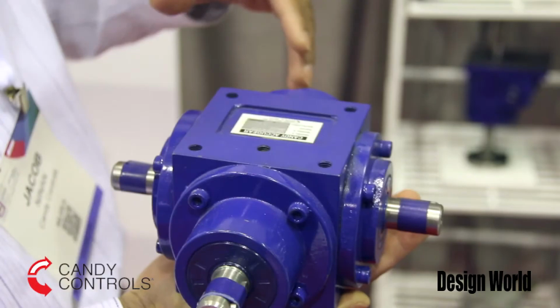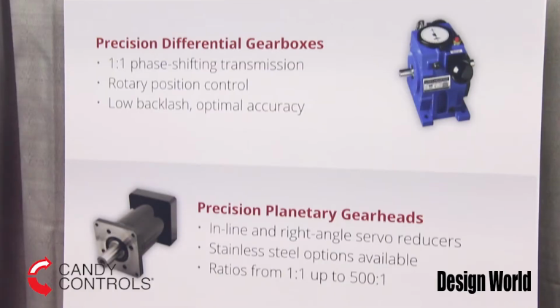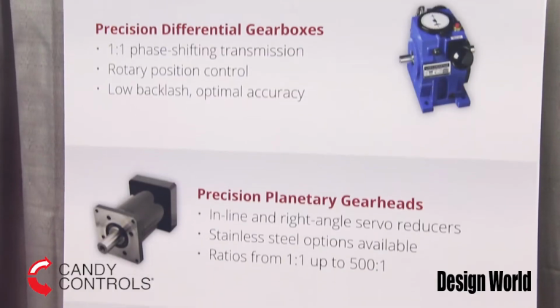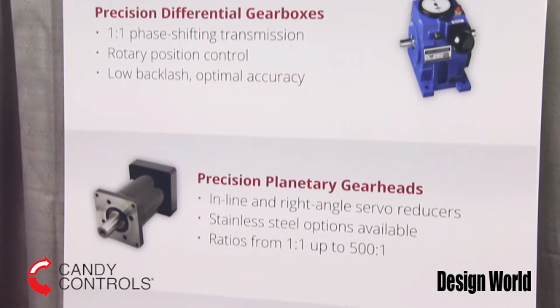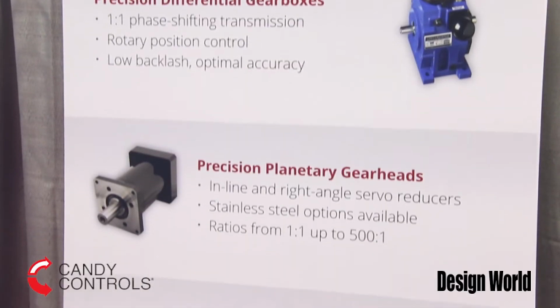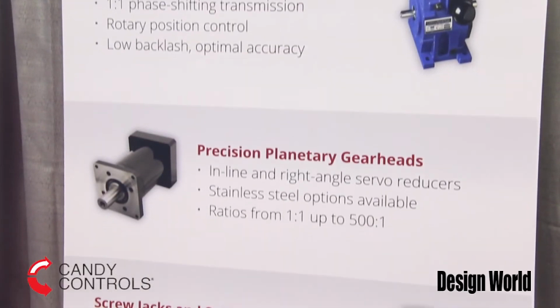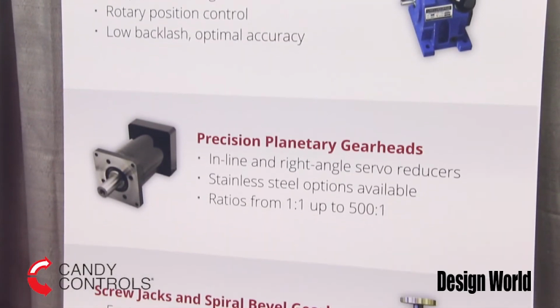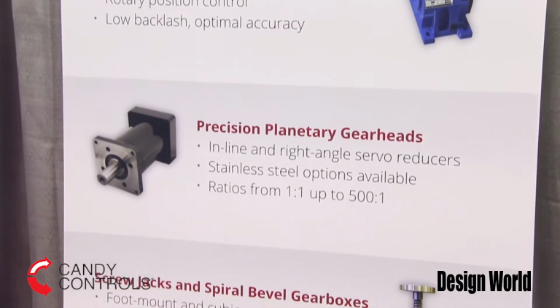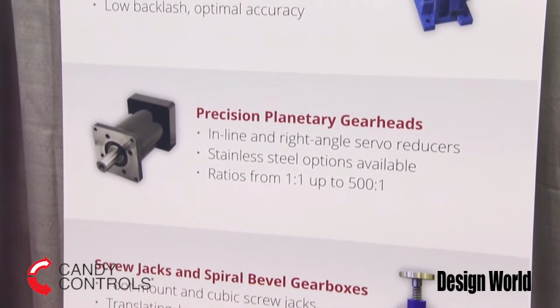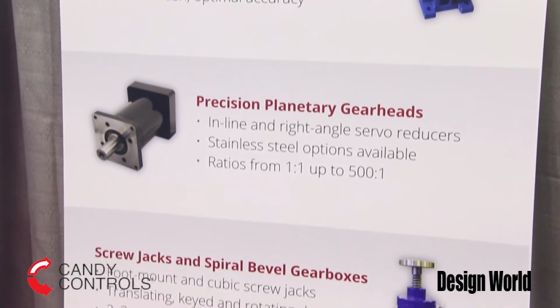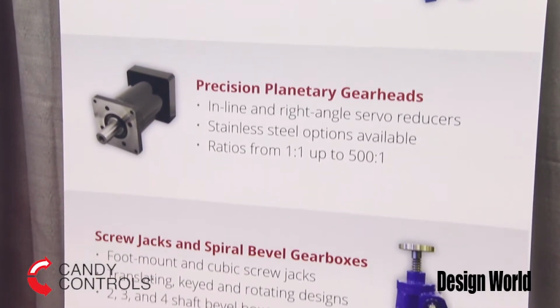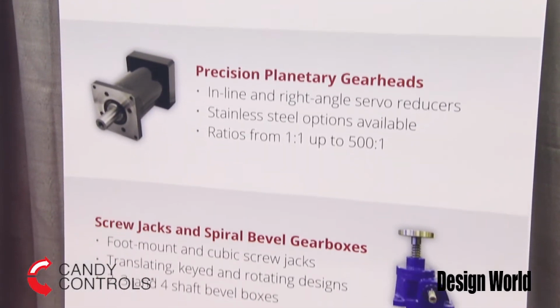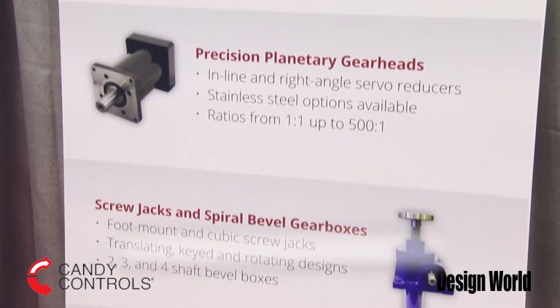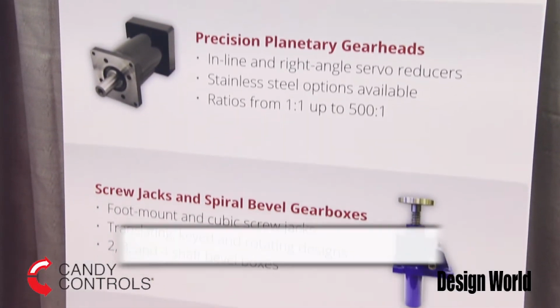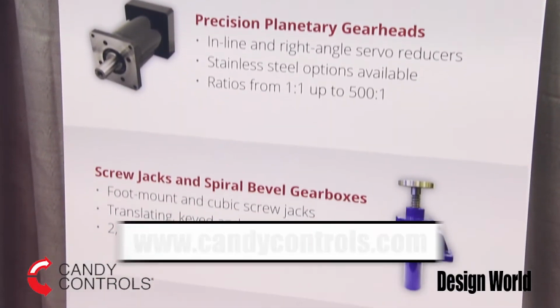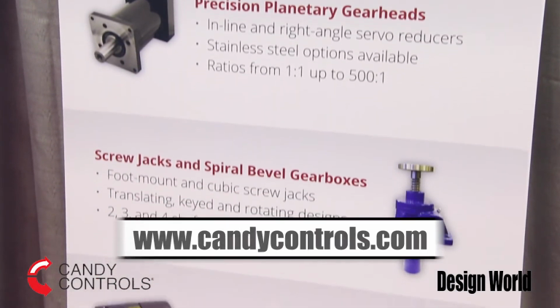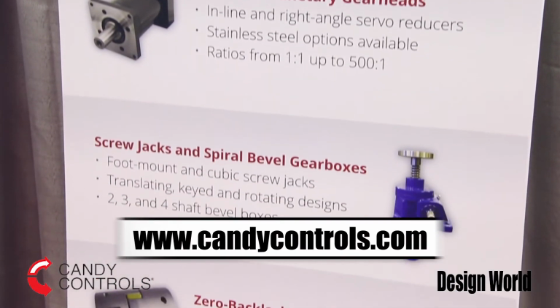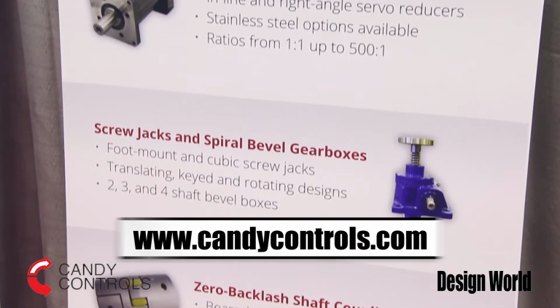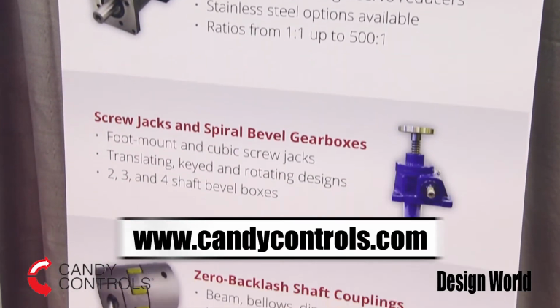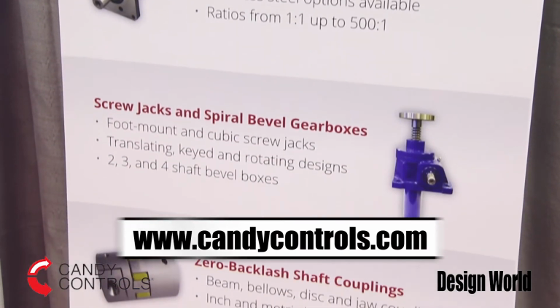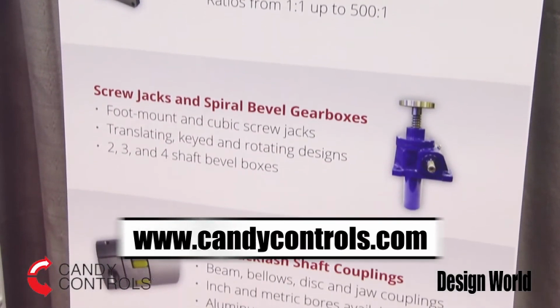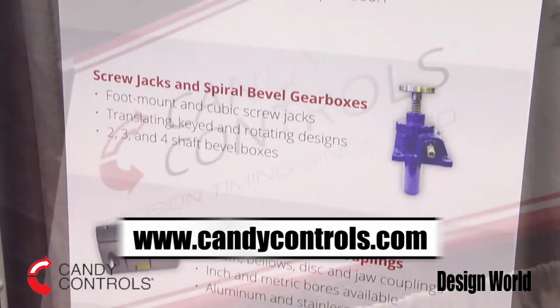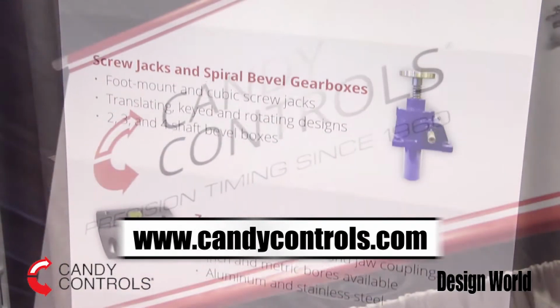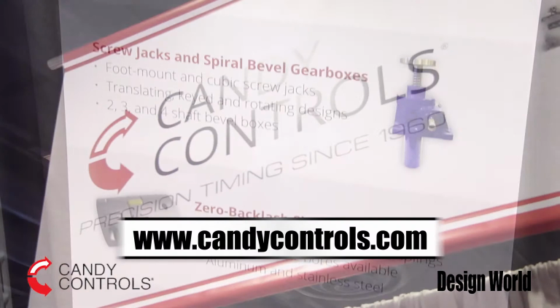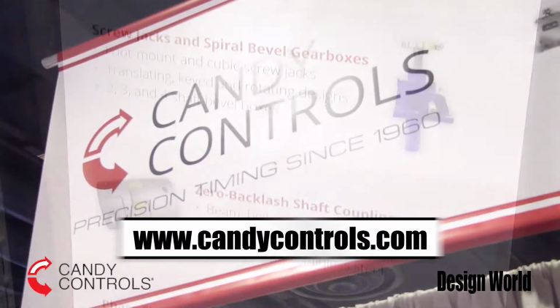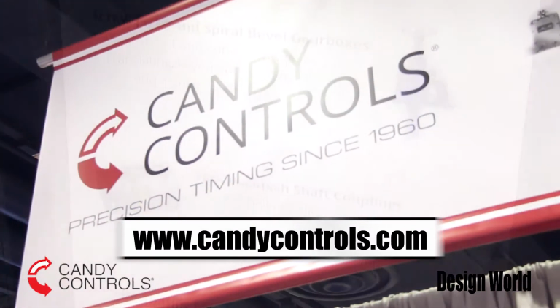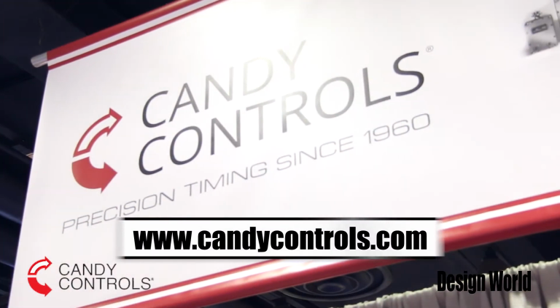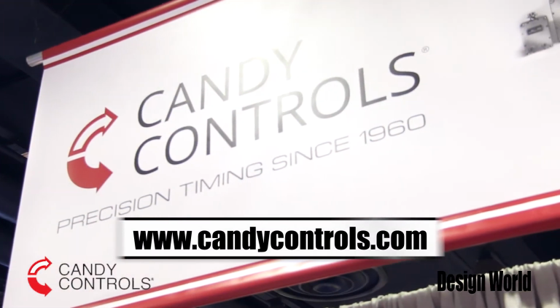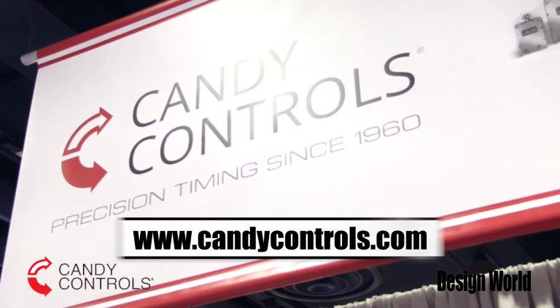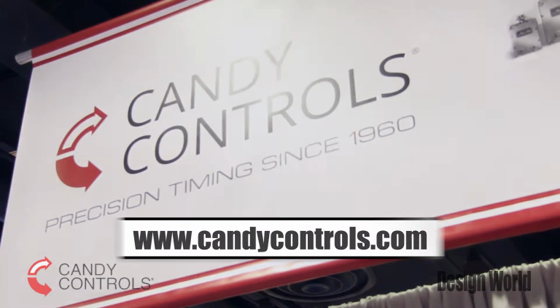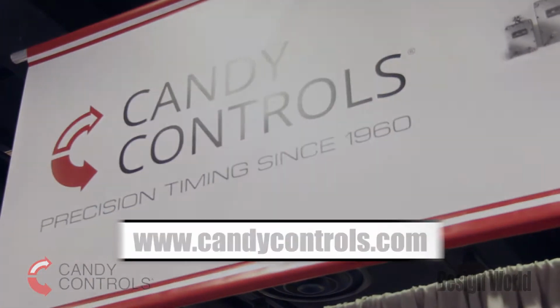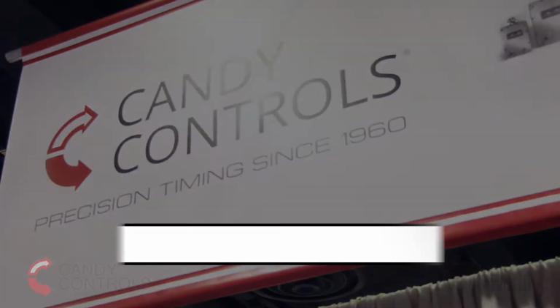To learn more about Kandy bevel gearboxes and Kandy screw jacks, visit kandycontrols.com. Thank you.